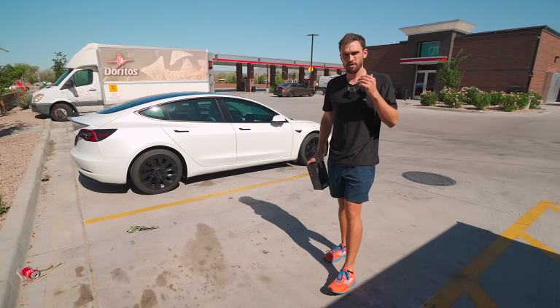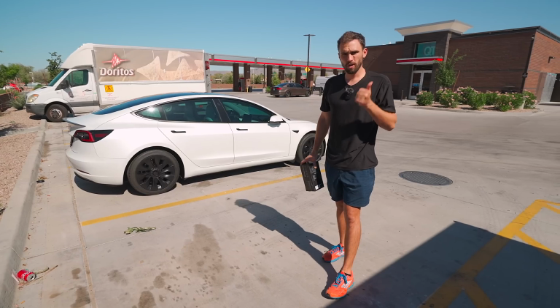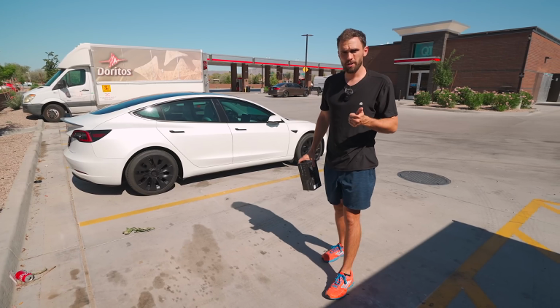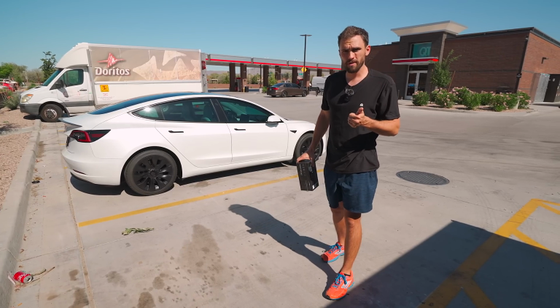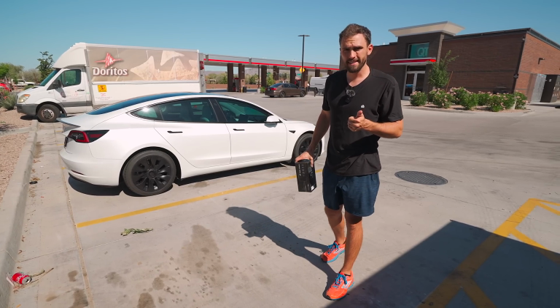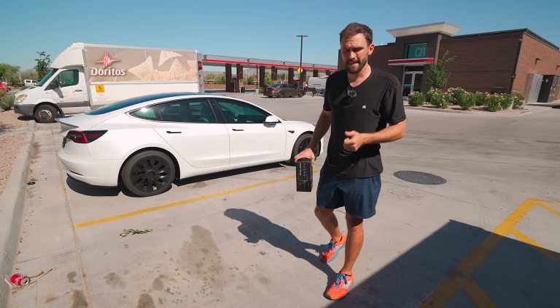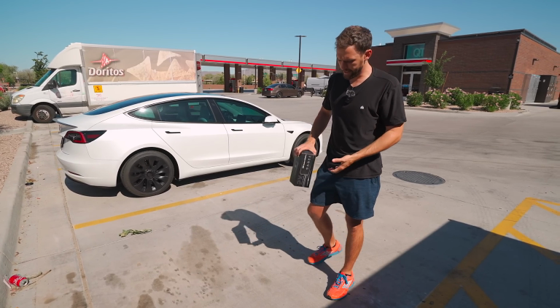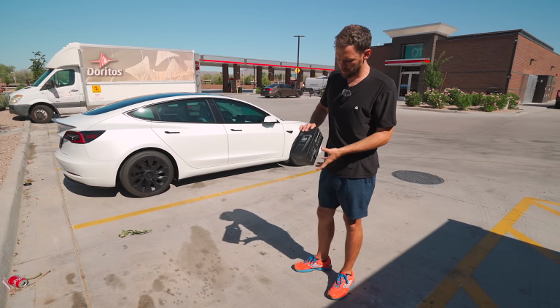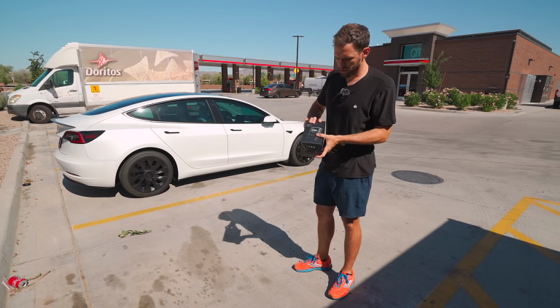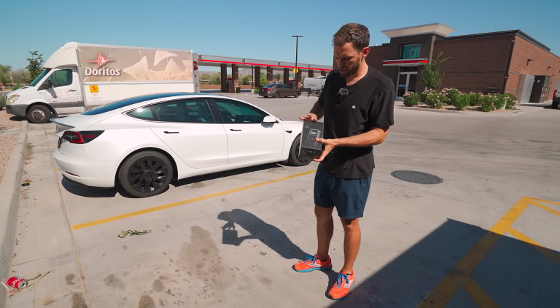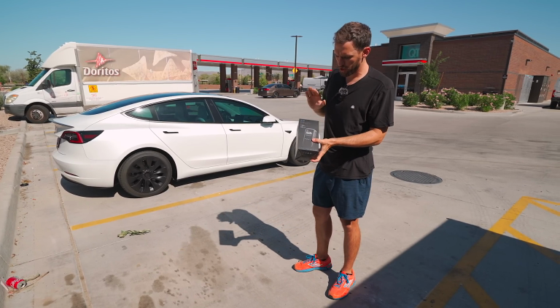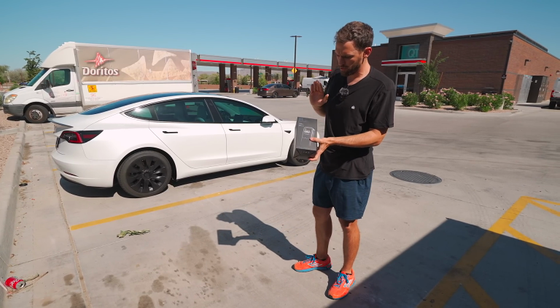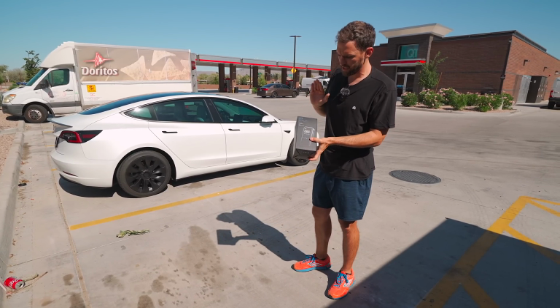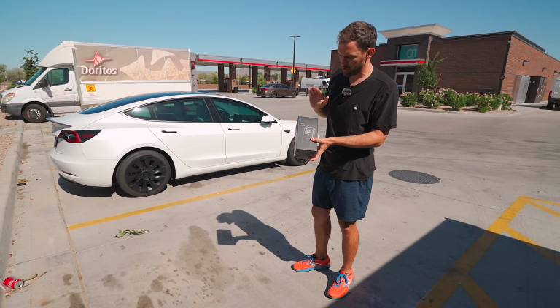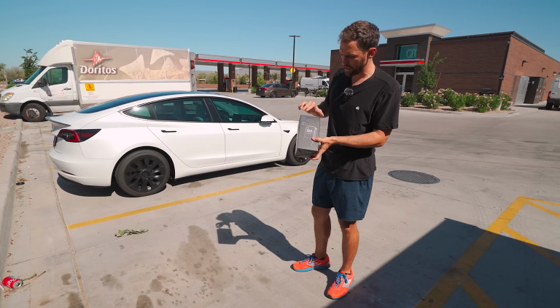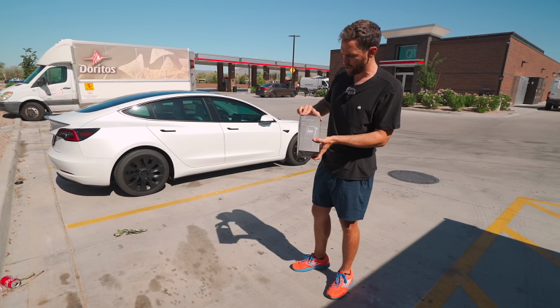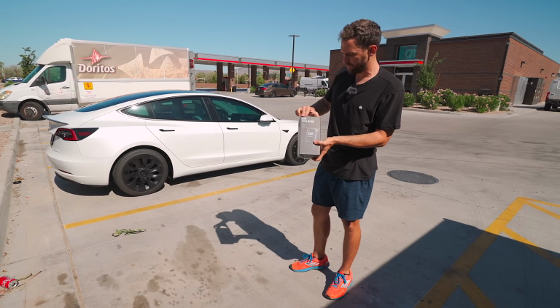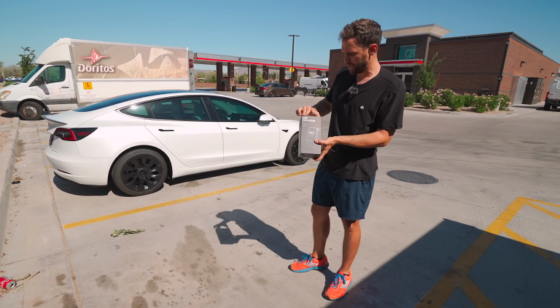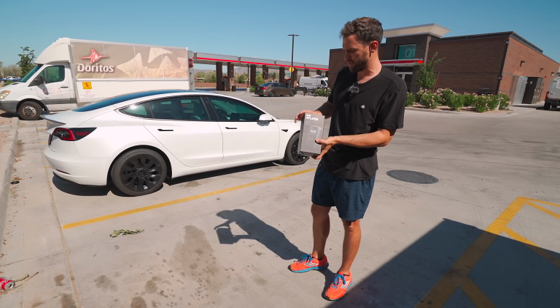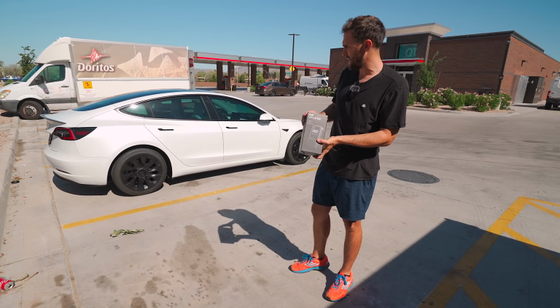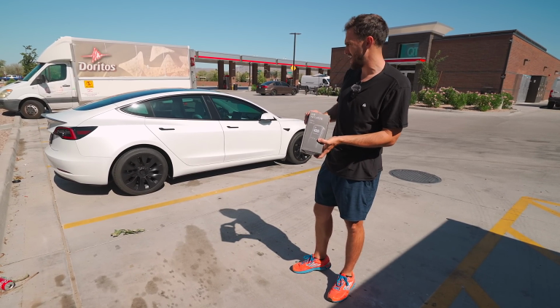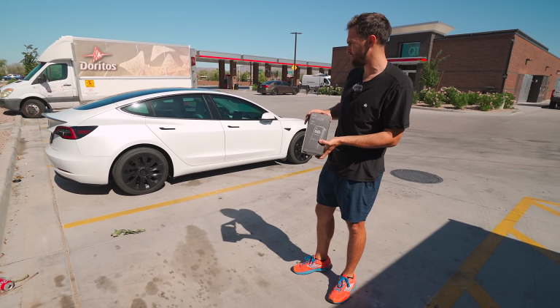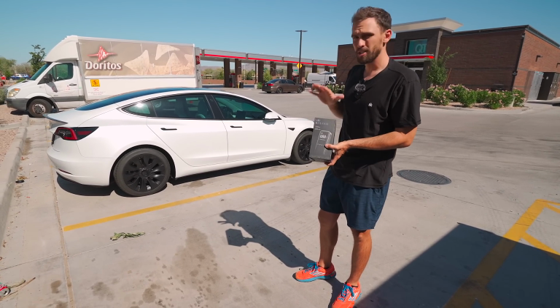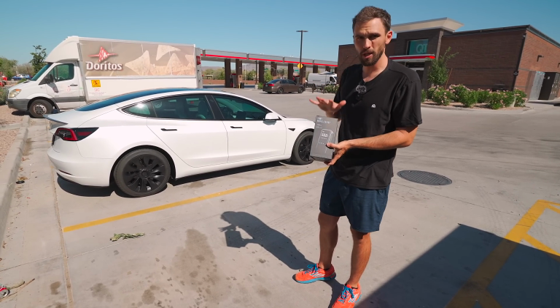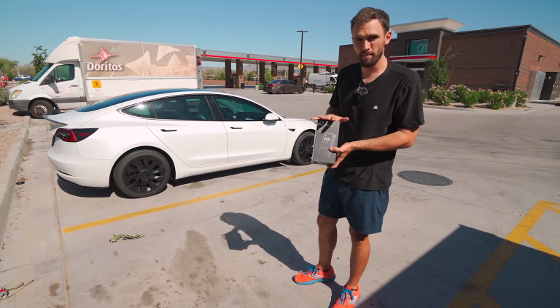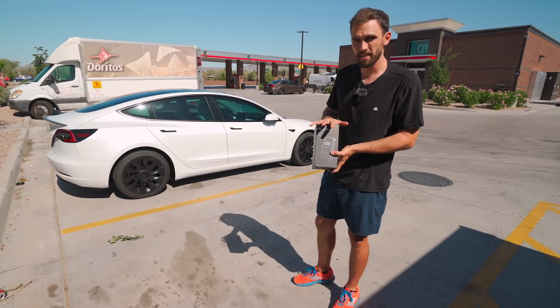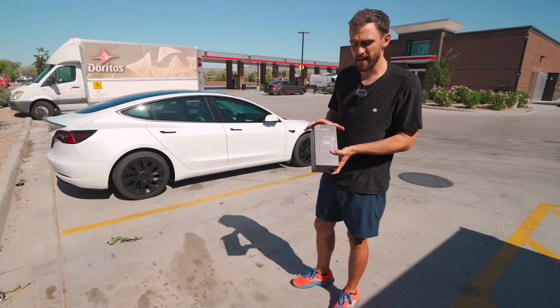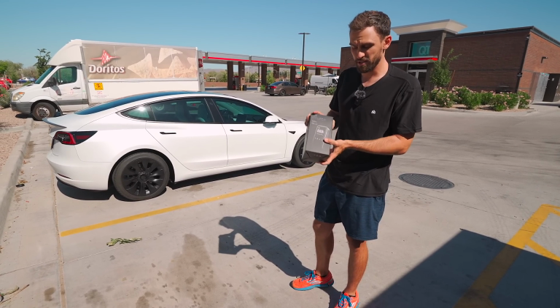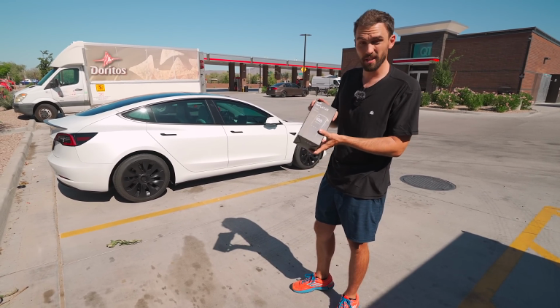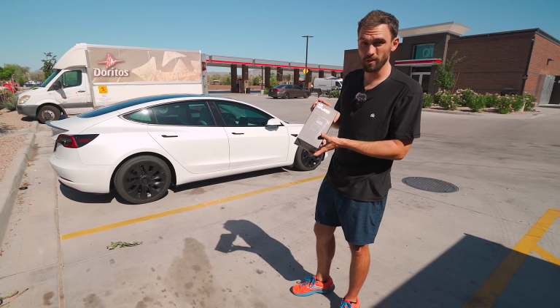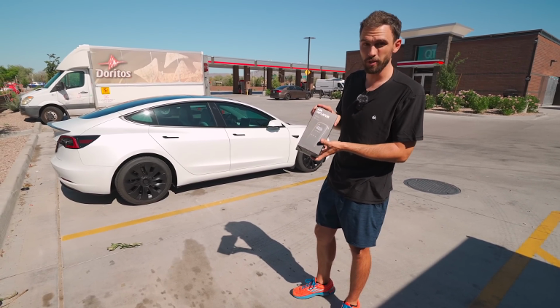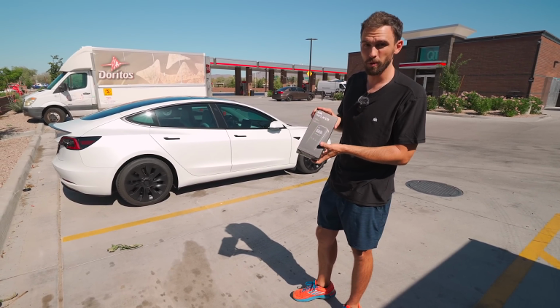We're going to do this testing and I'm also going to show you this new air inflator that I have to blow up the tires. This thing's really cool.